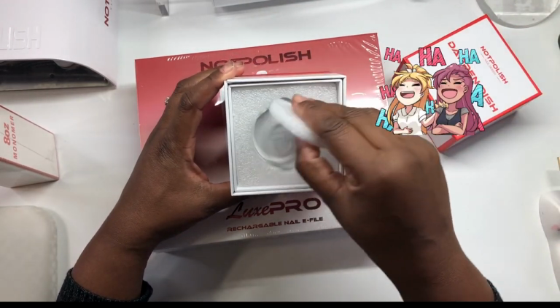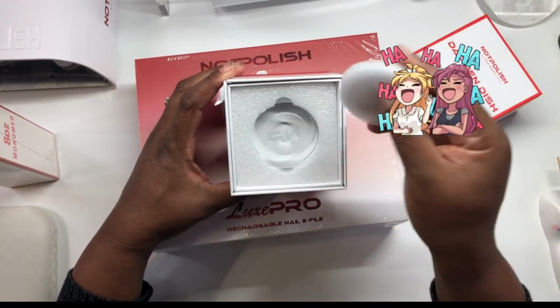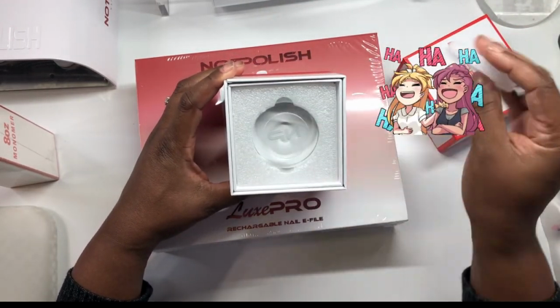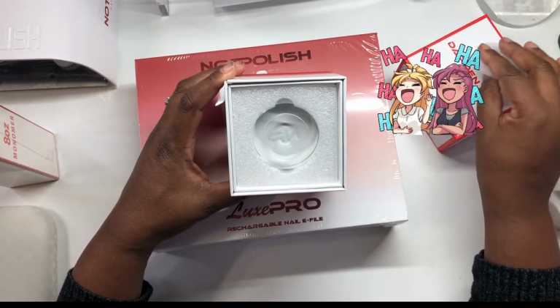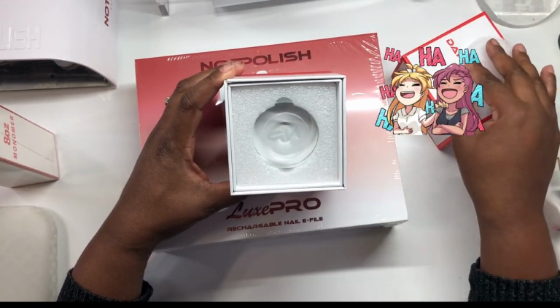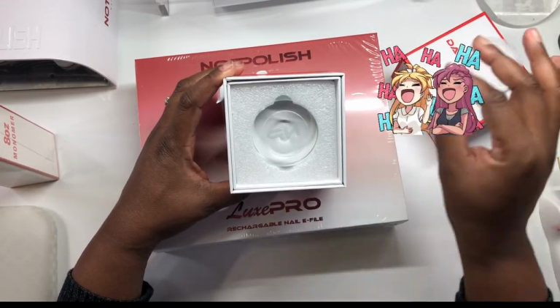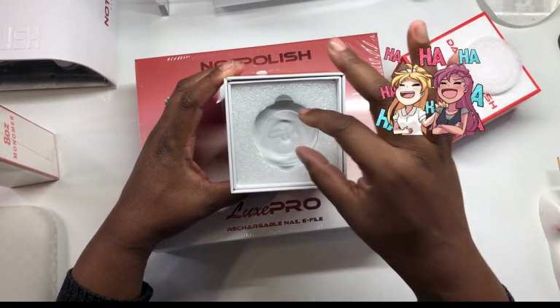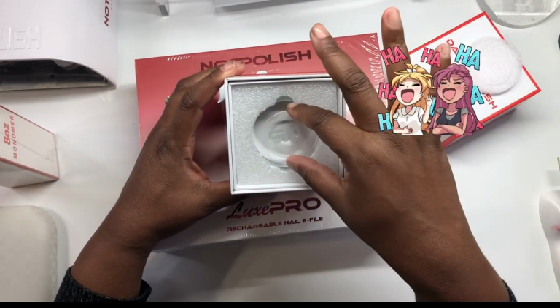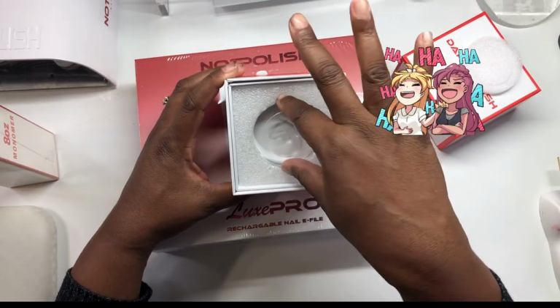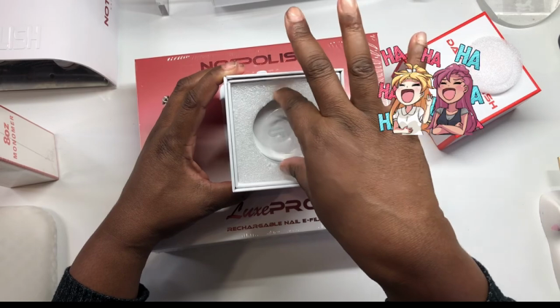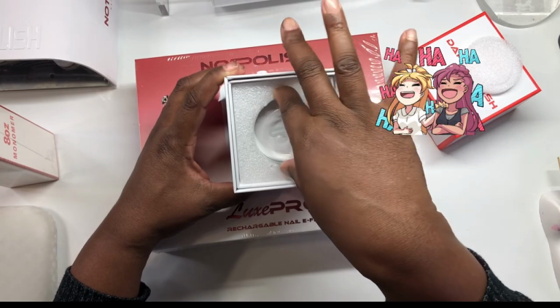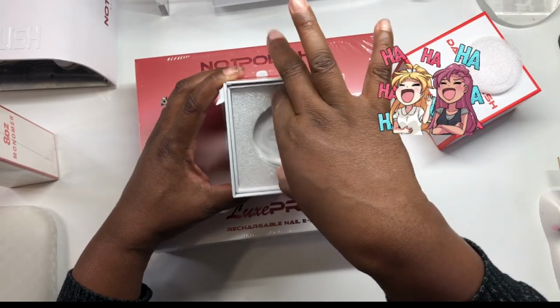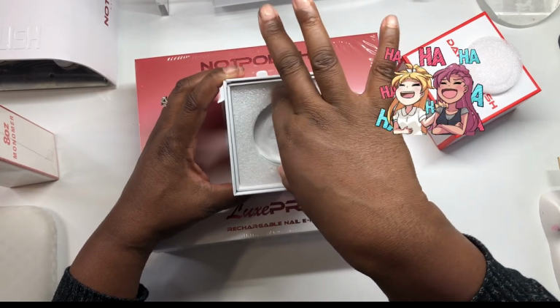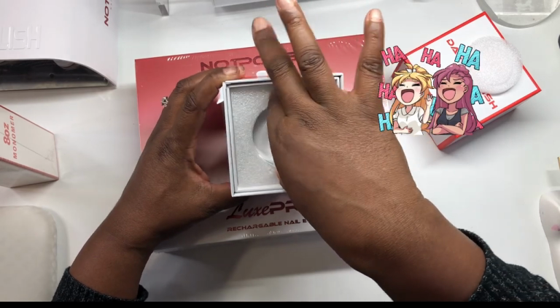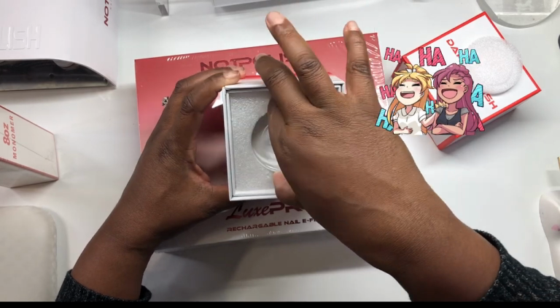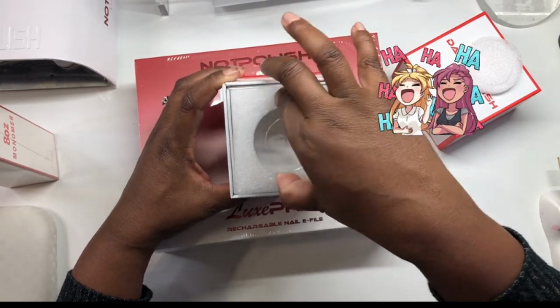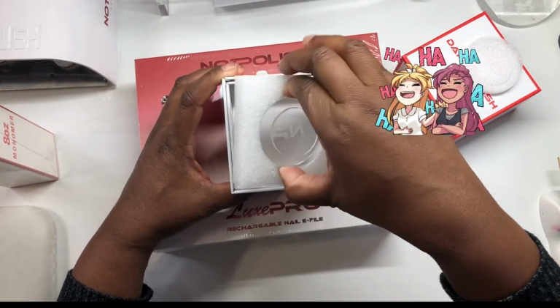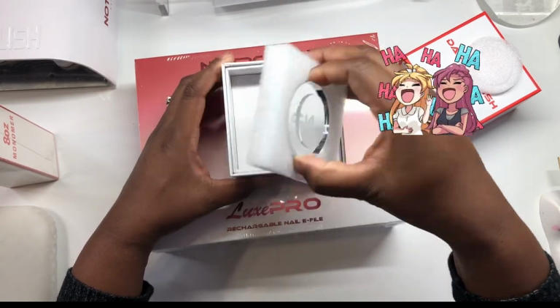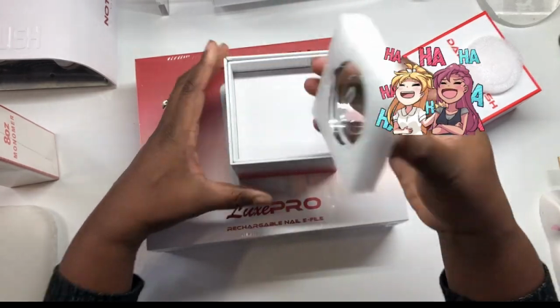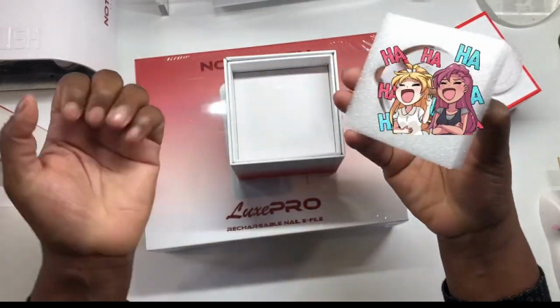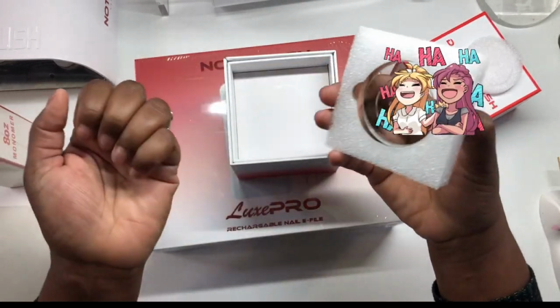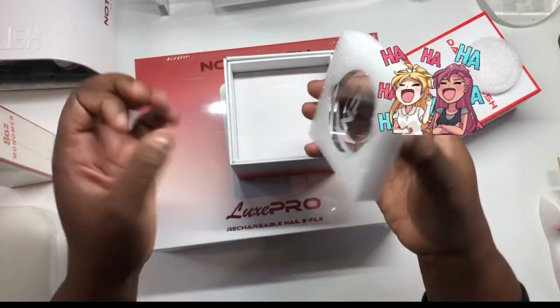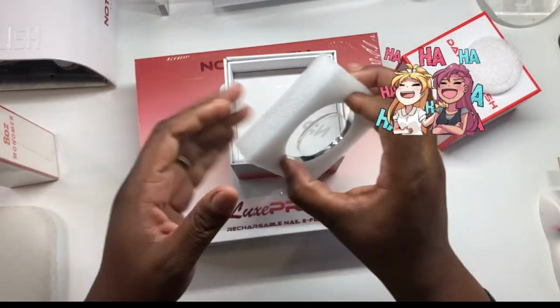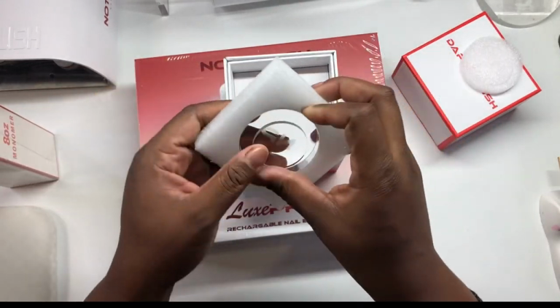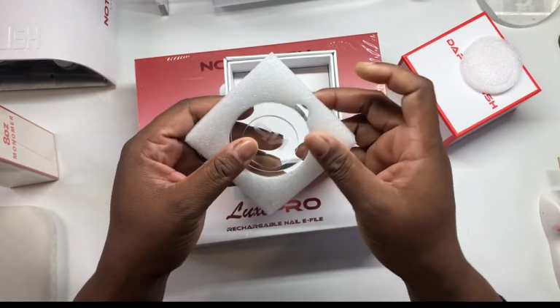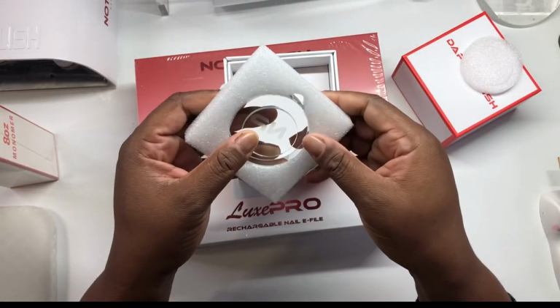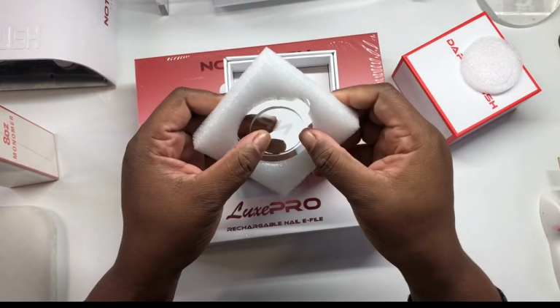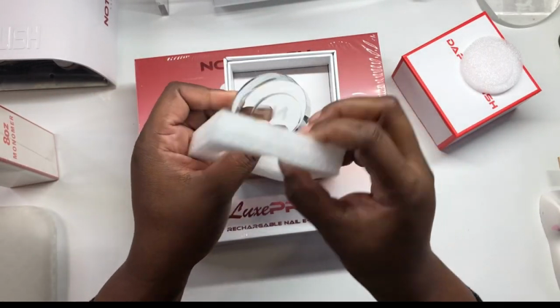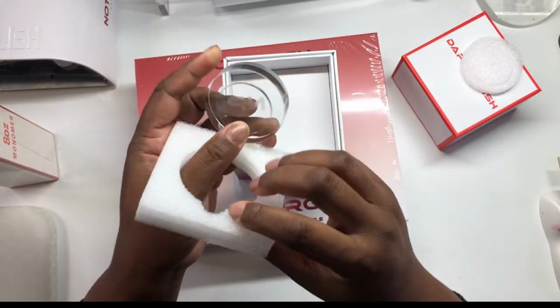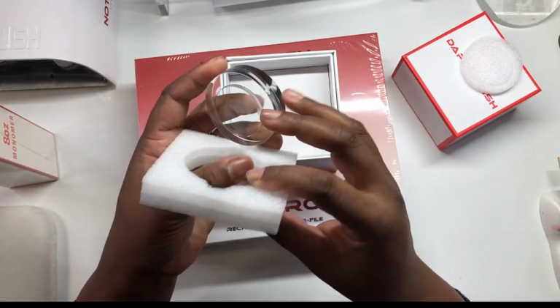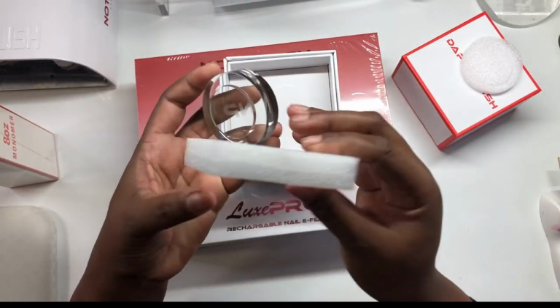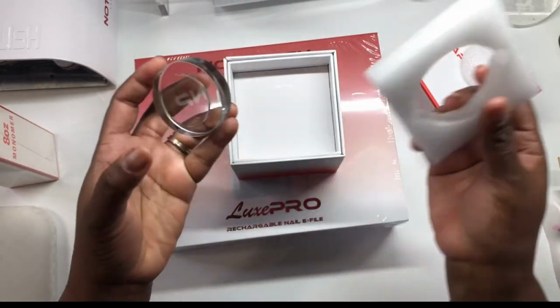Oh my gosh — excuse my nails, I know I need to get them done.